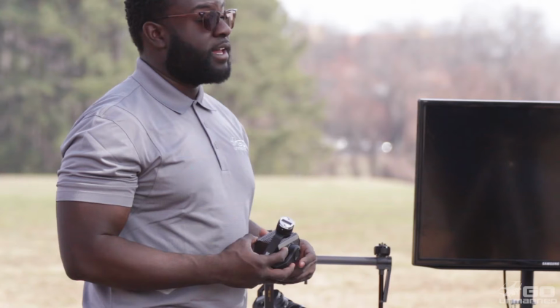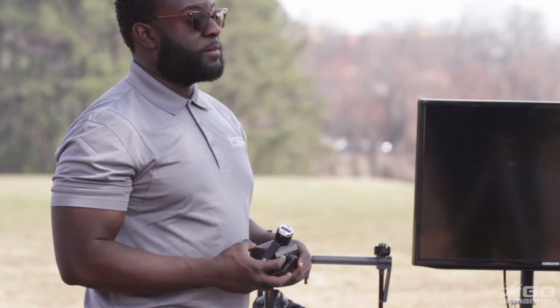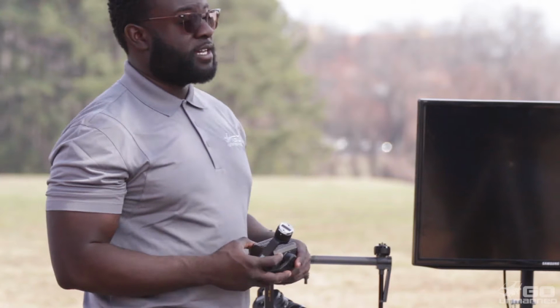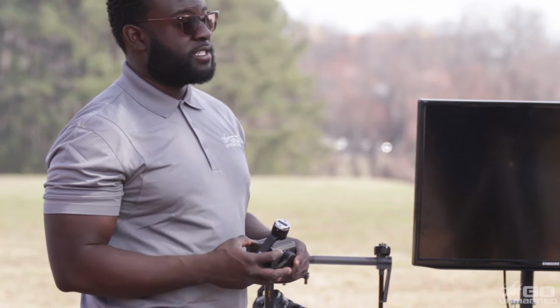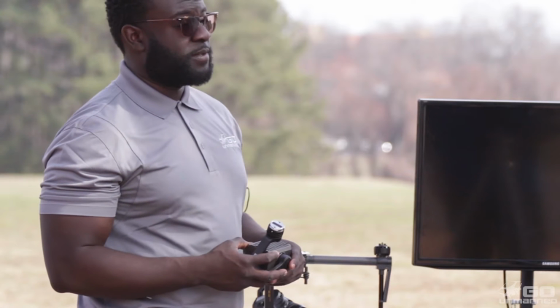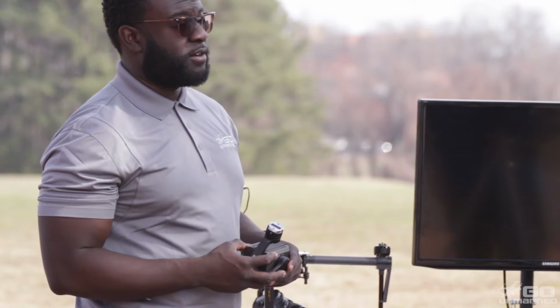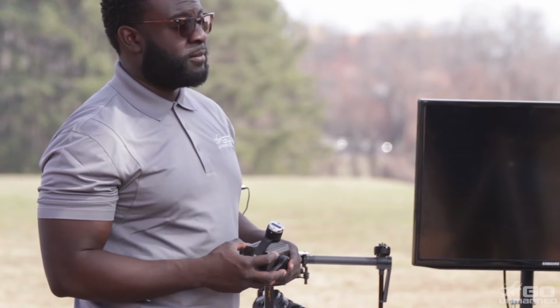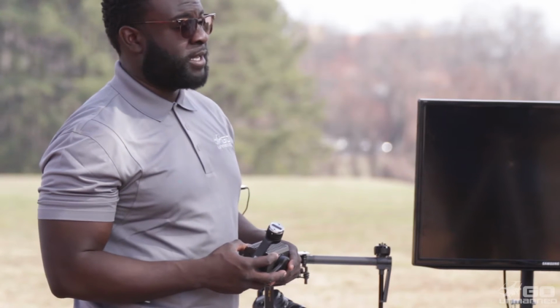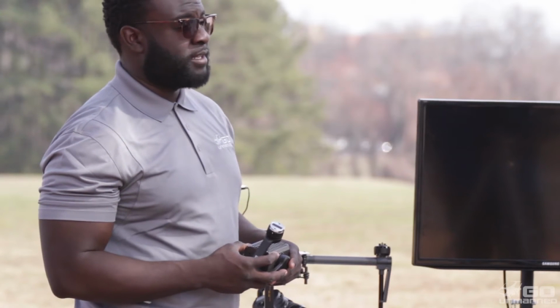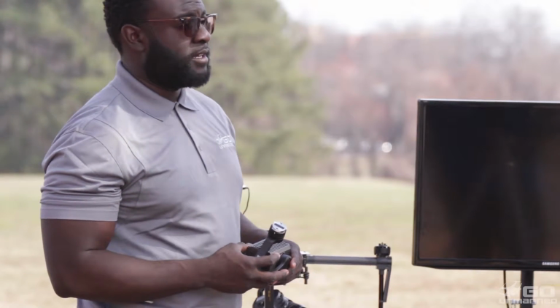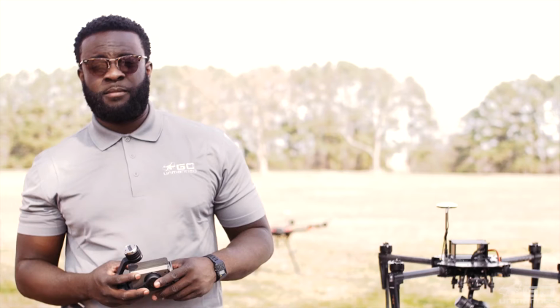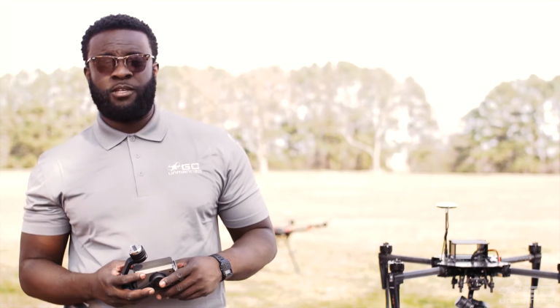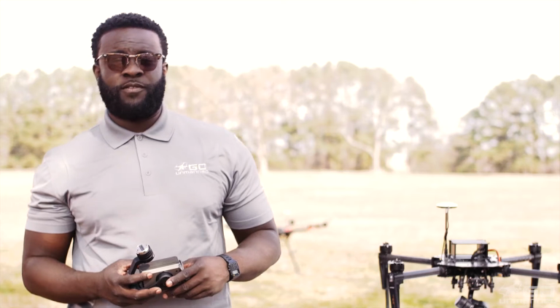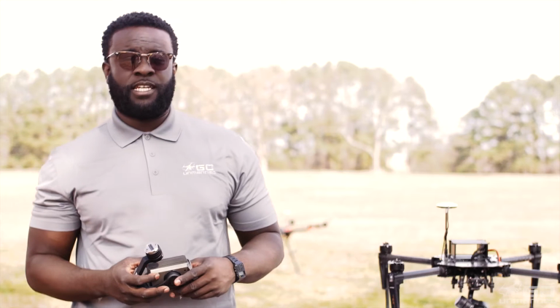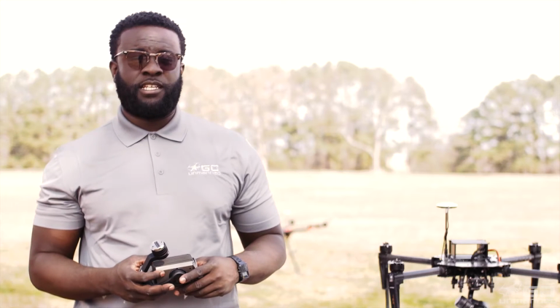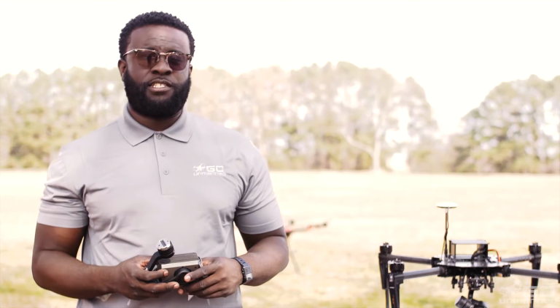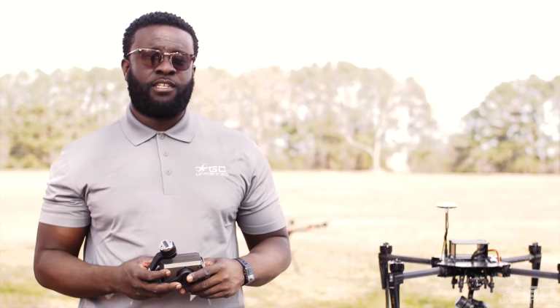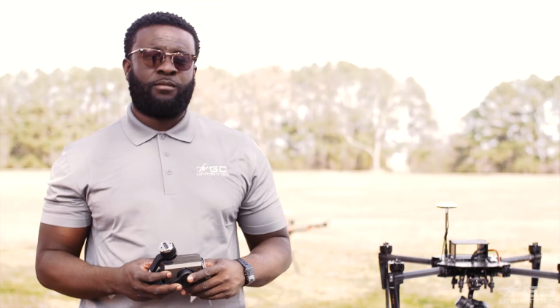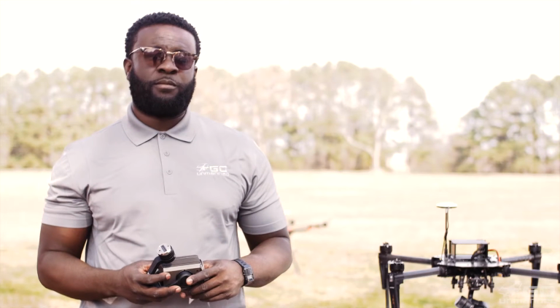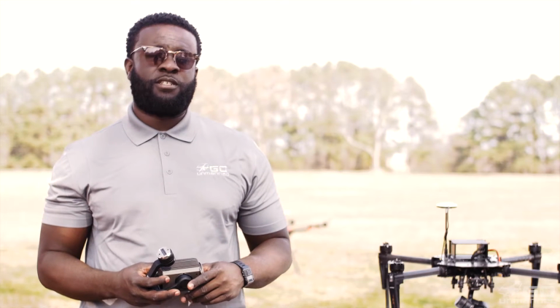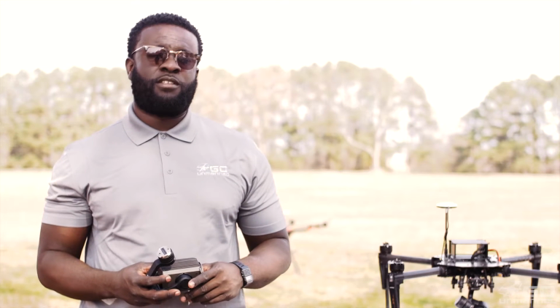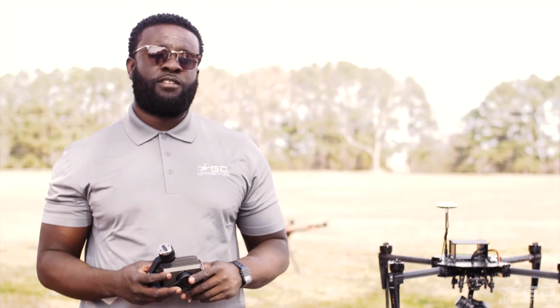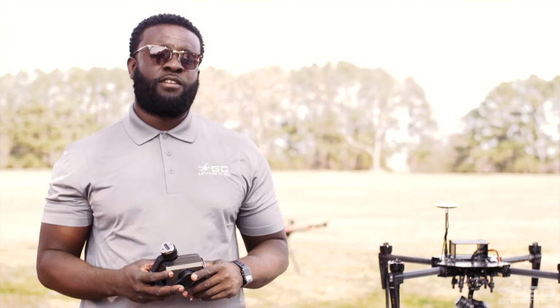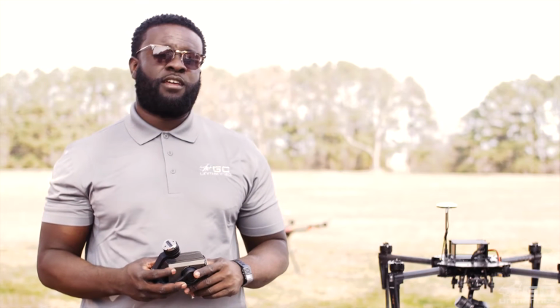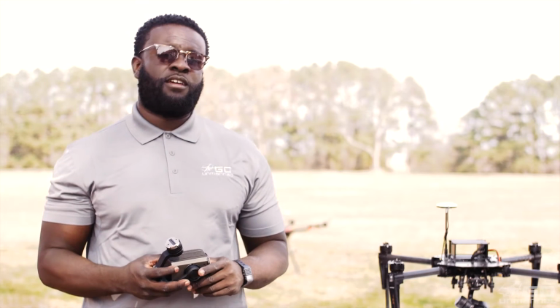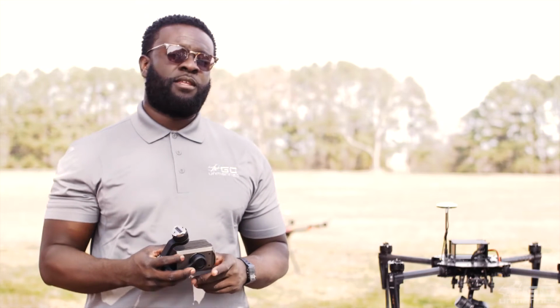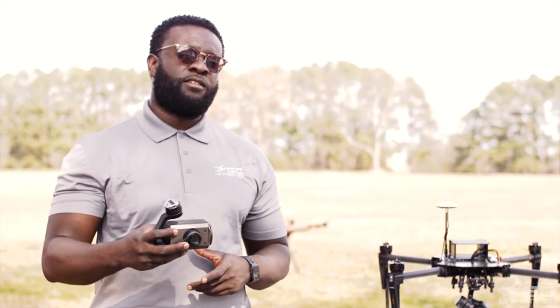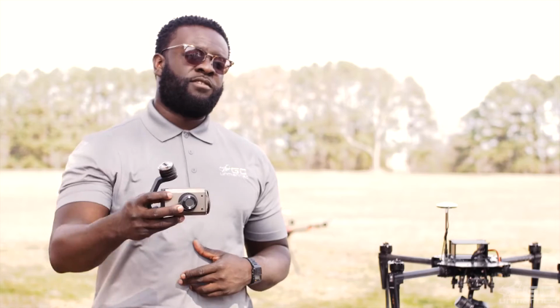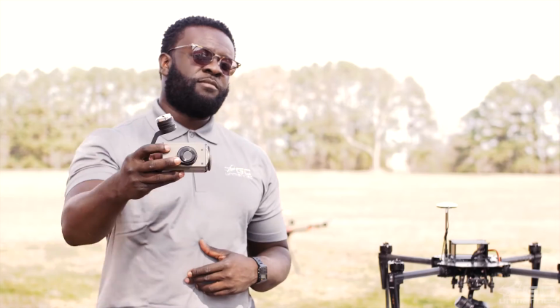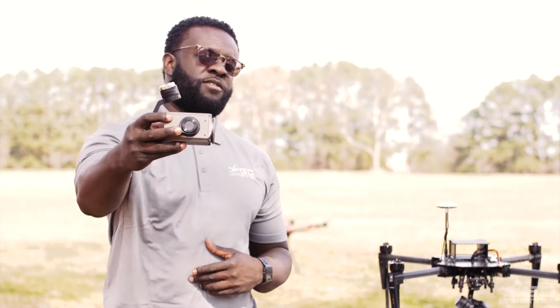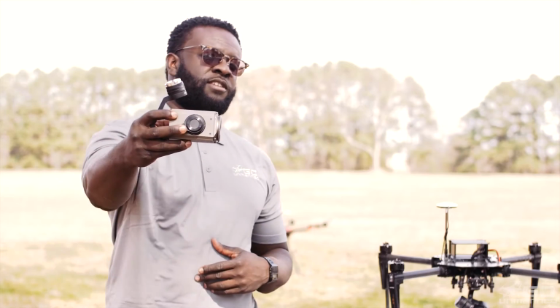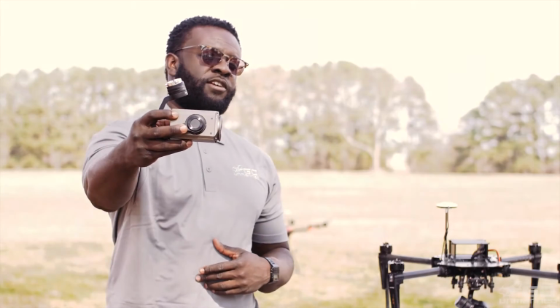Hey, I'm Asante with Go On Man. I'm a UAV technician and I'm going to be talking to you today about the new Zenmuse Z30.